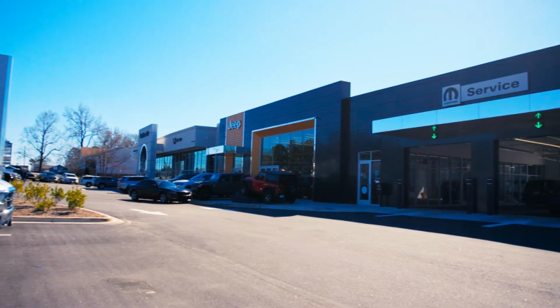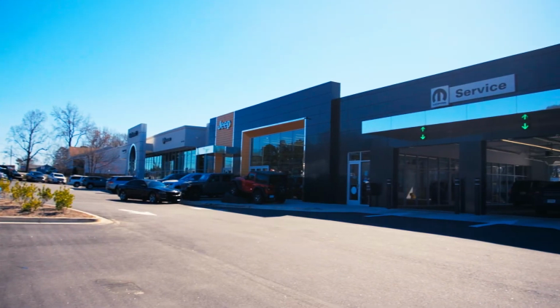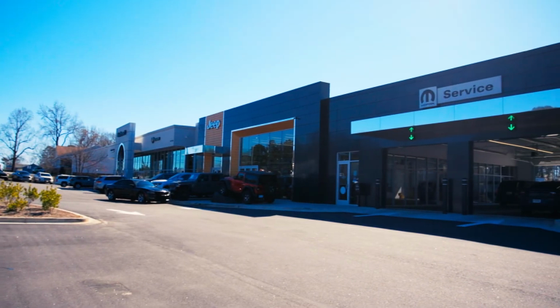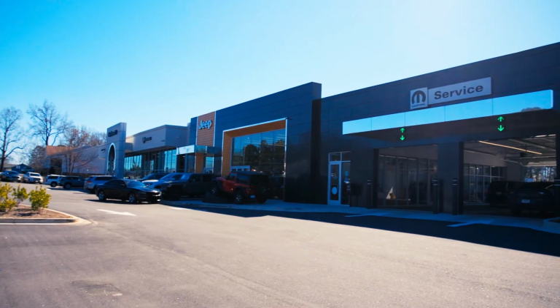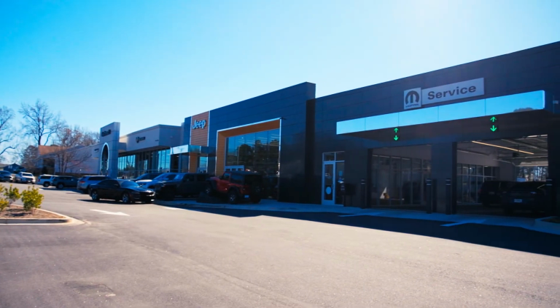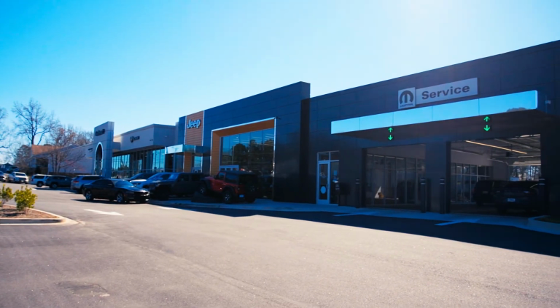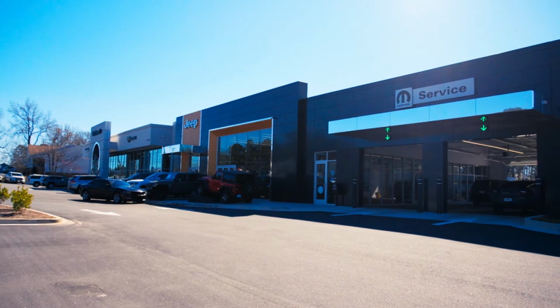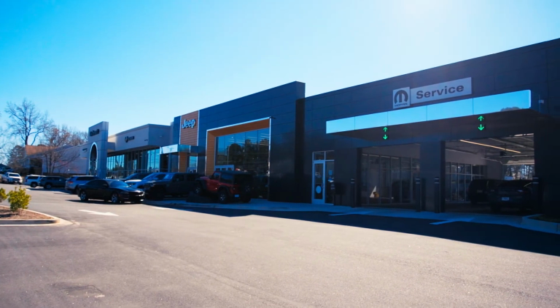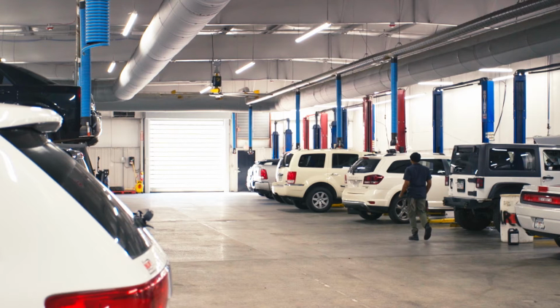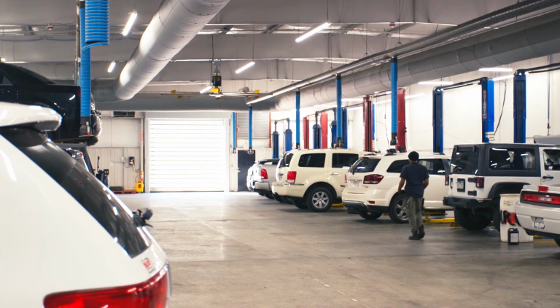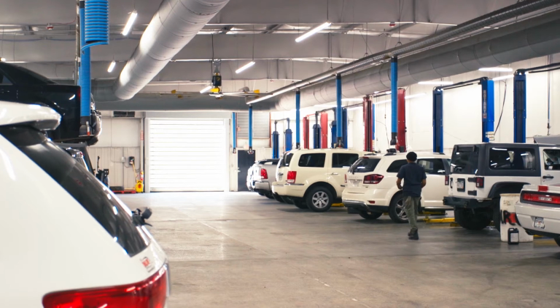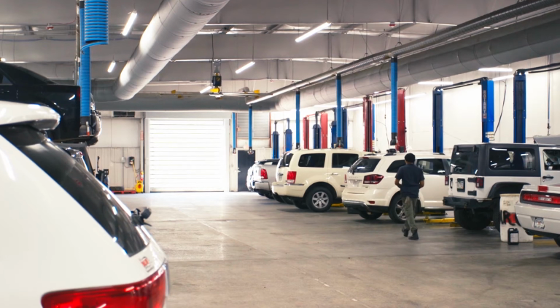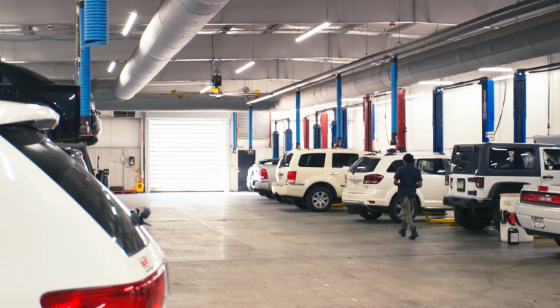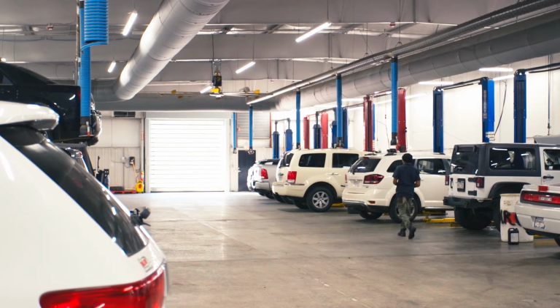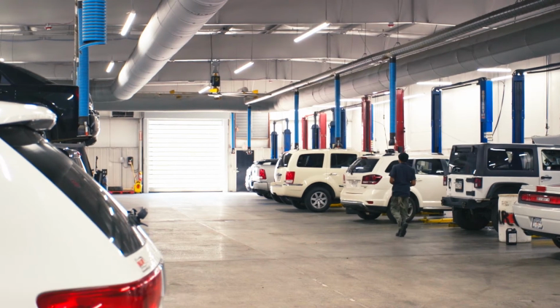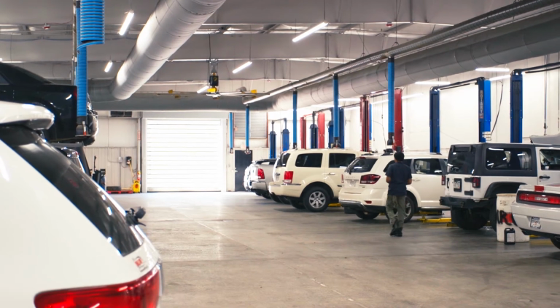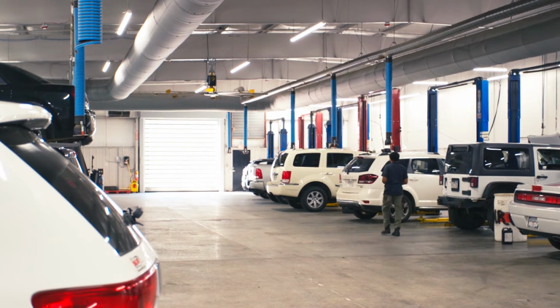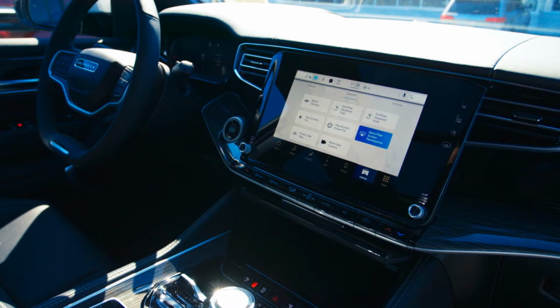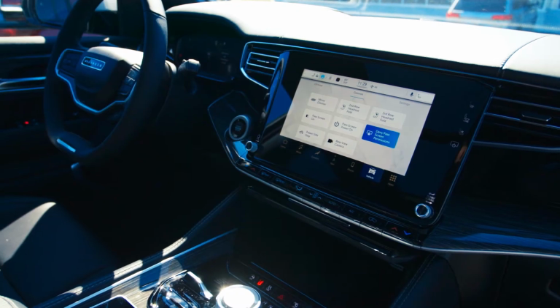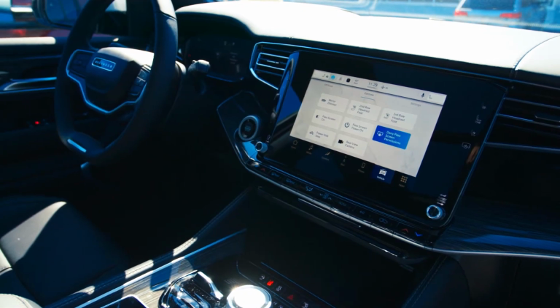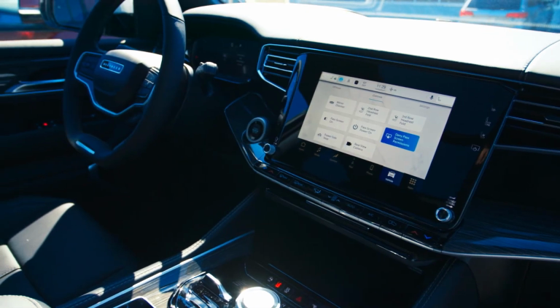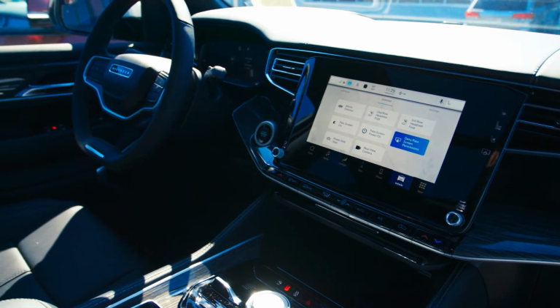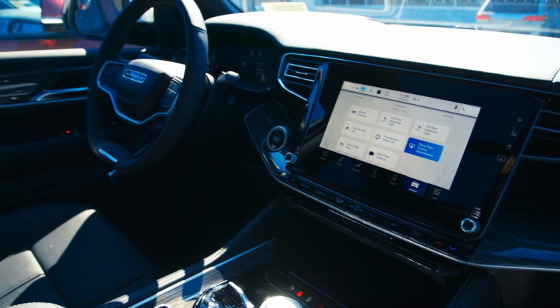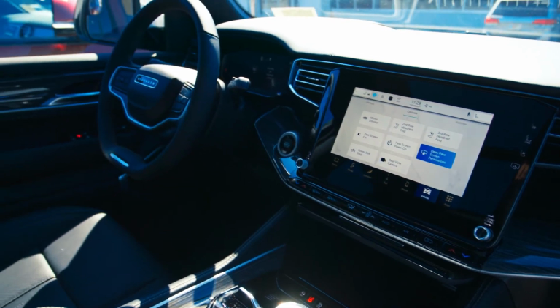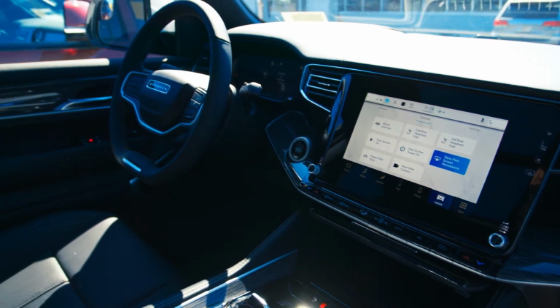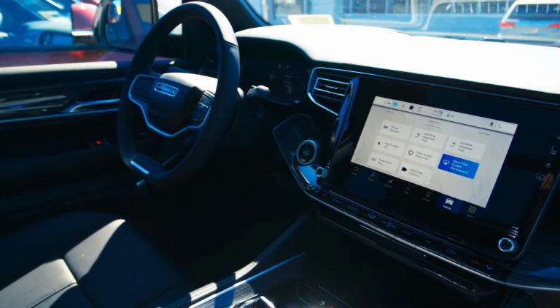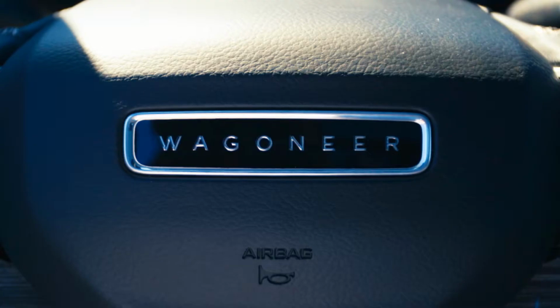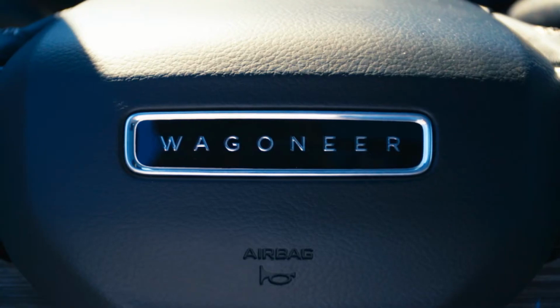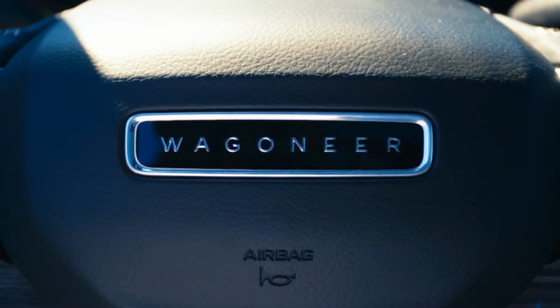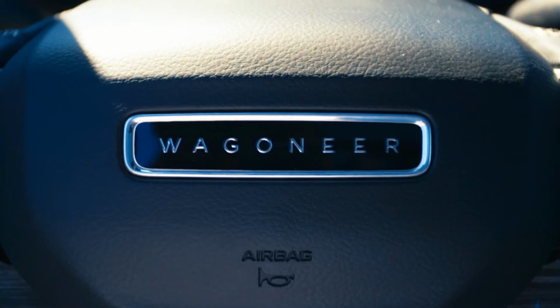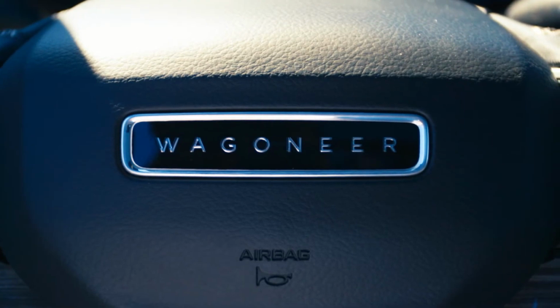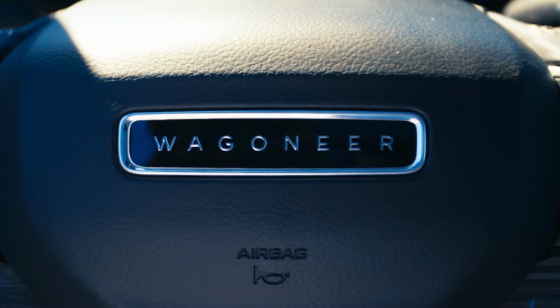Dodge Chrysler Jeep Mopar is one of the higher paying dealer groups in the state. We rank right up there with anybody else as far as dollars per hour.